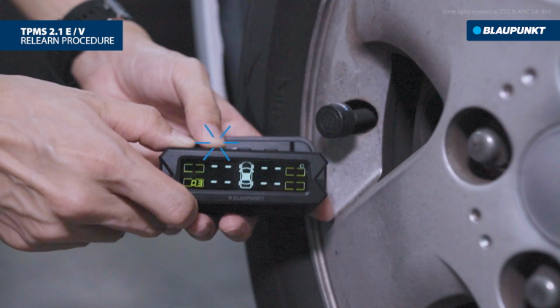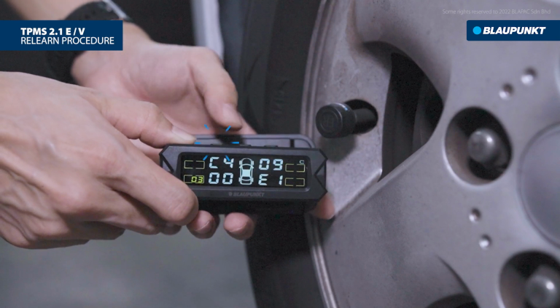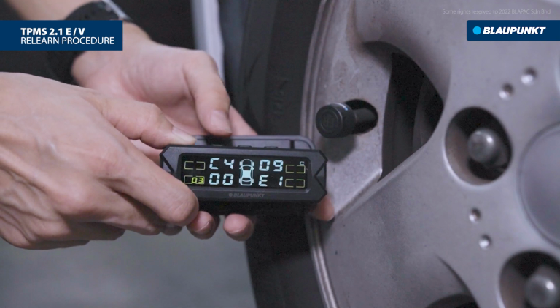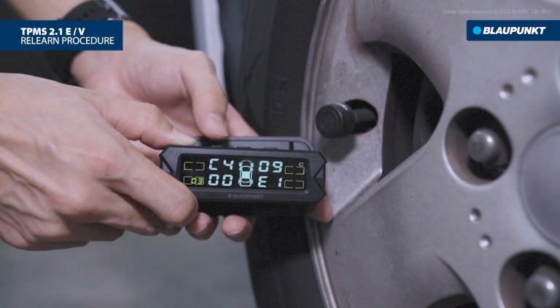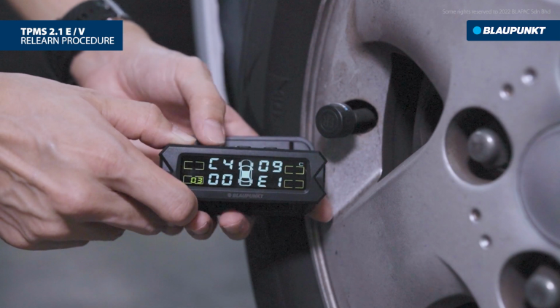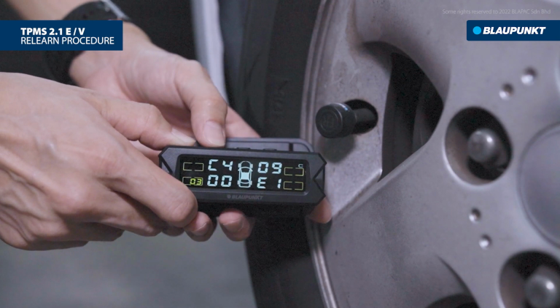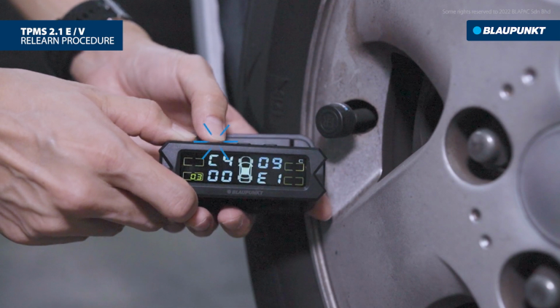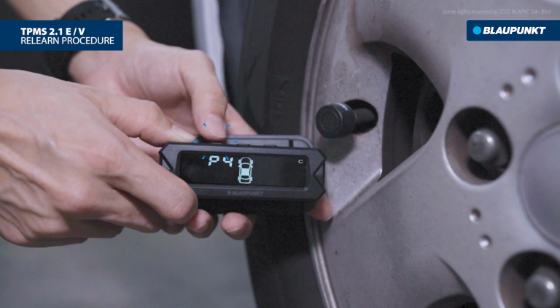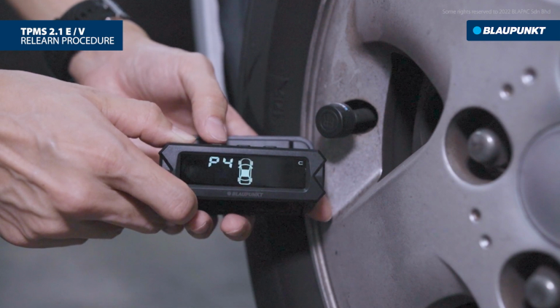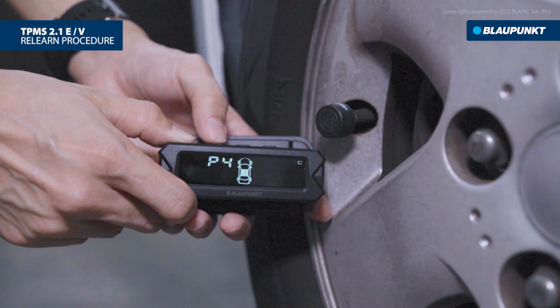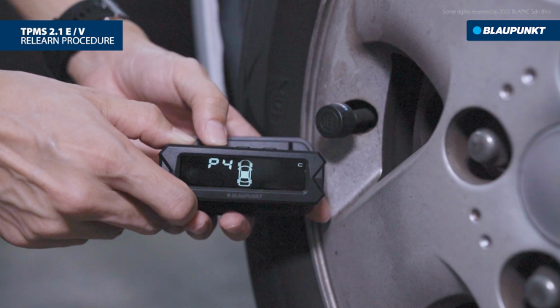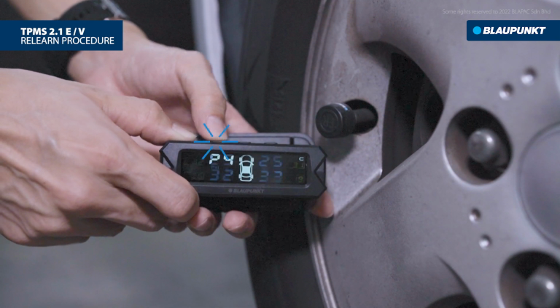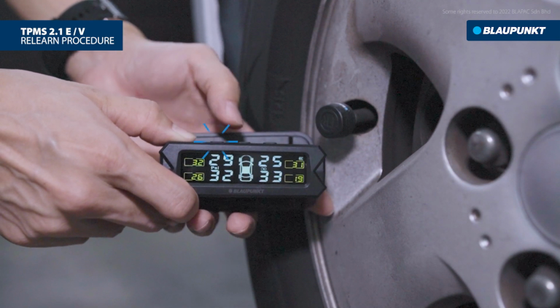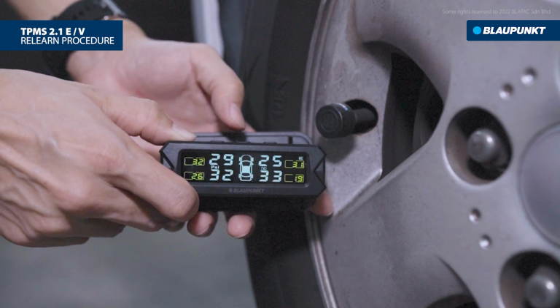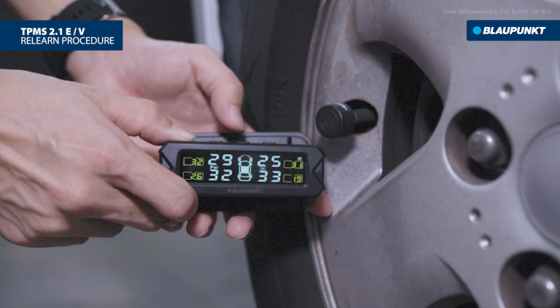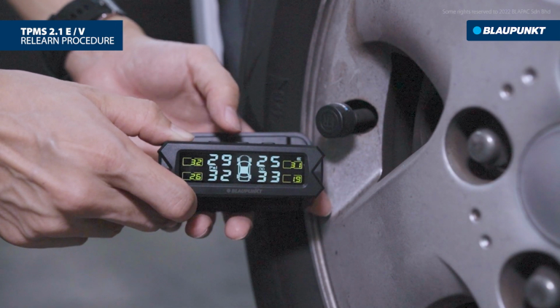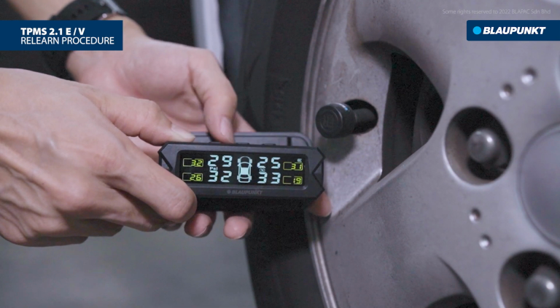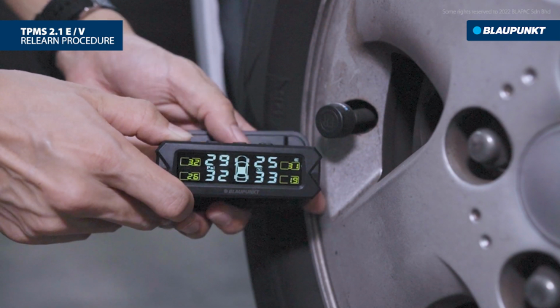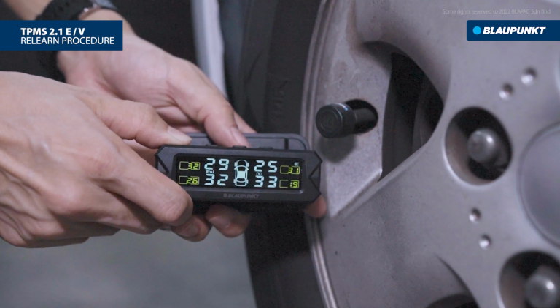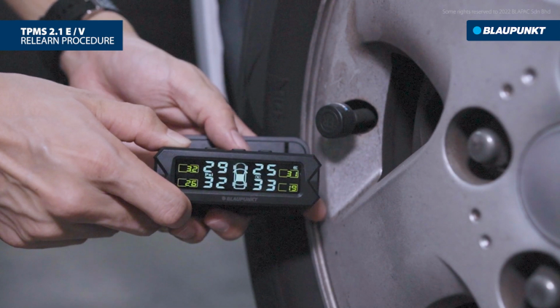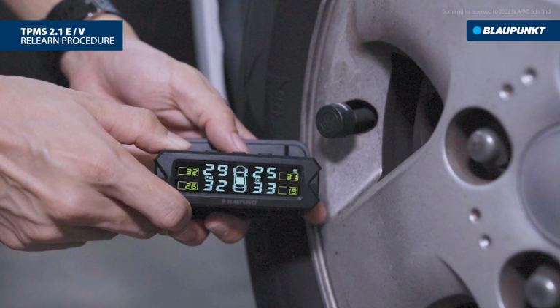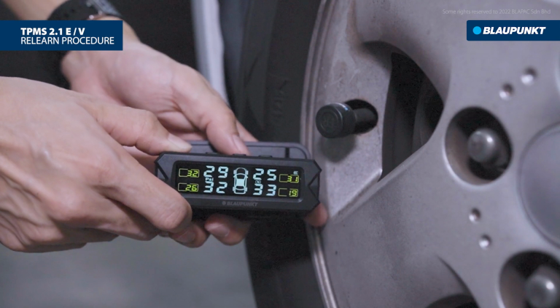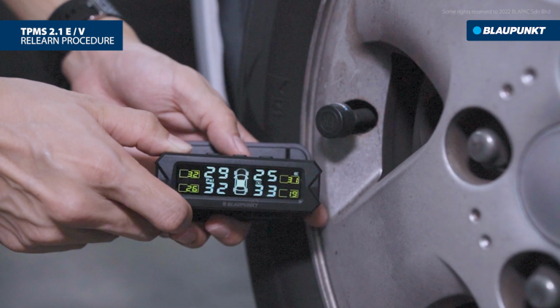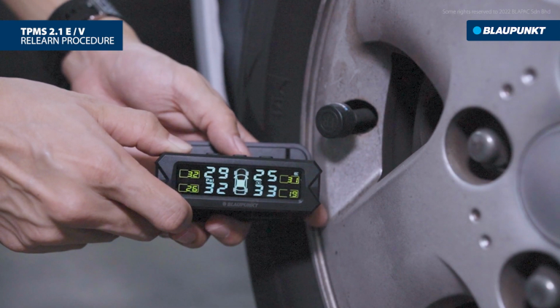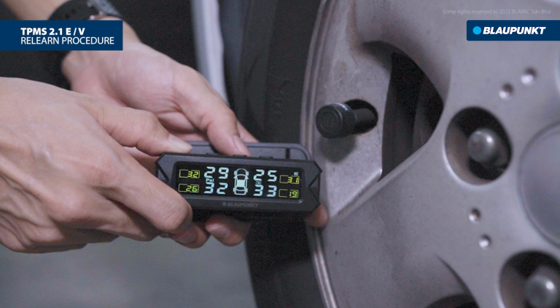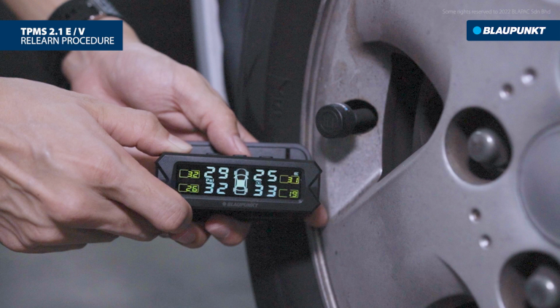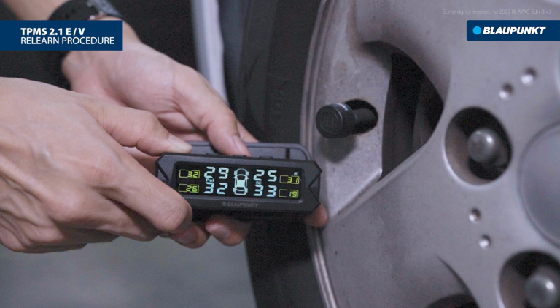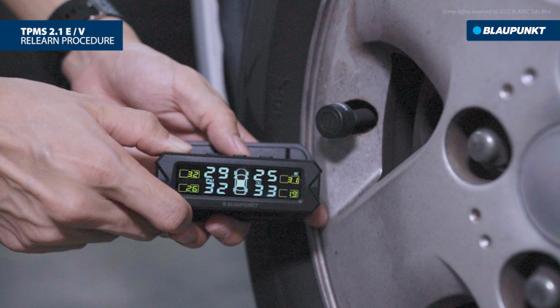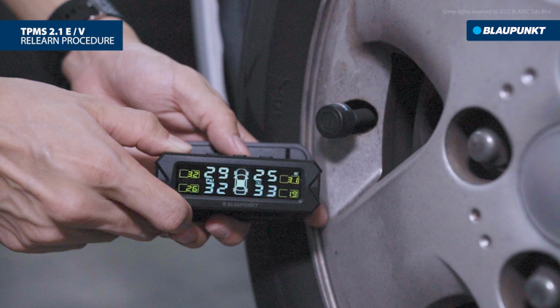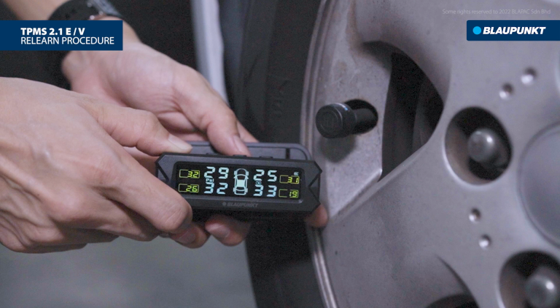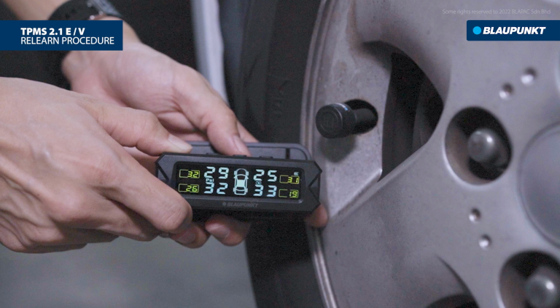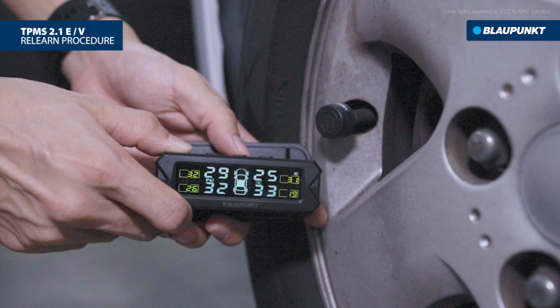Continuously press the left button to return to the main page. The relearn procedure is now completed. You have successfully paired the sensor on your tires.